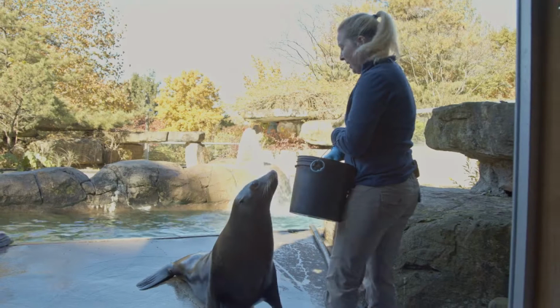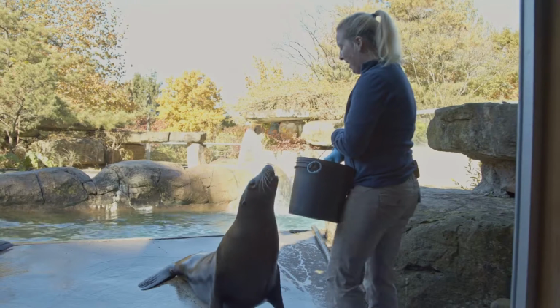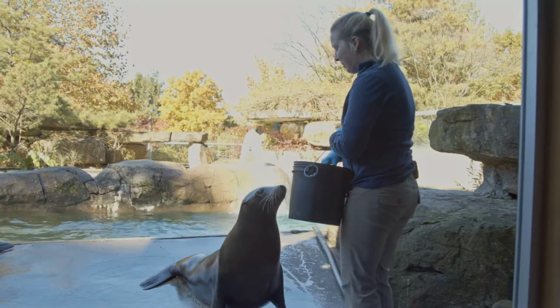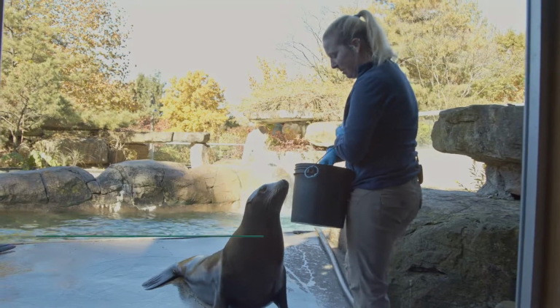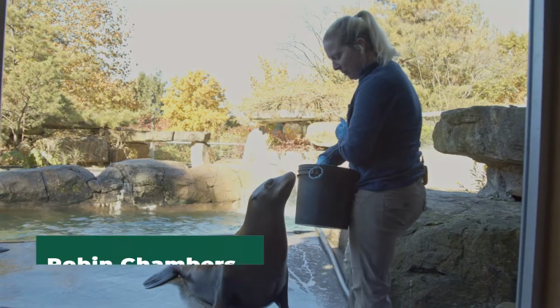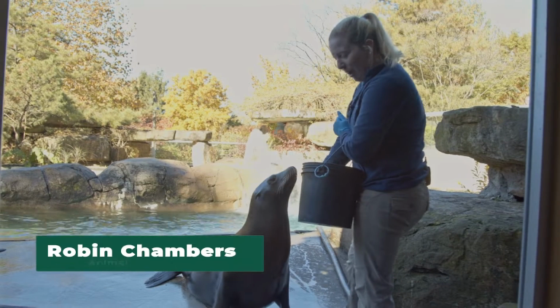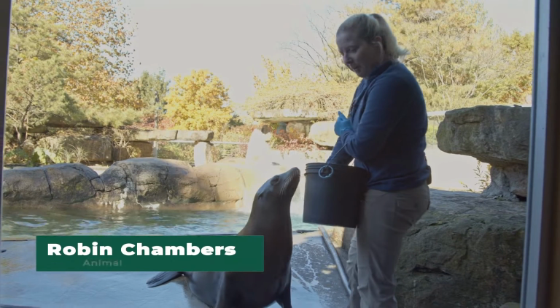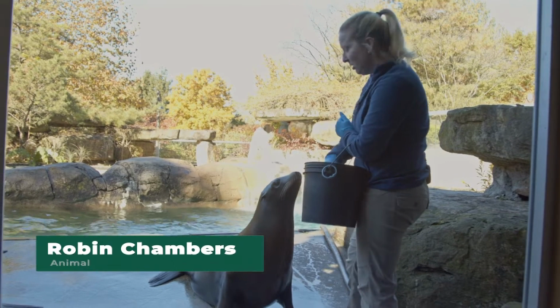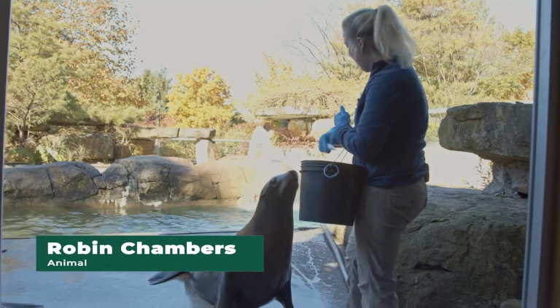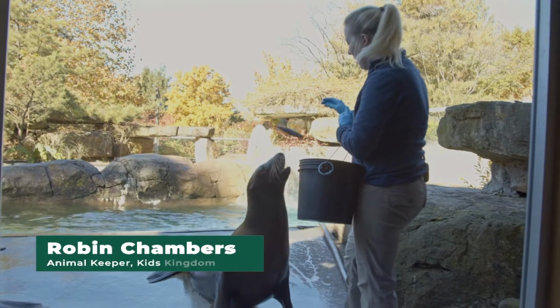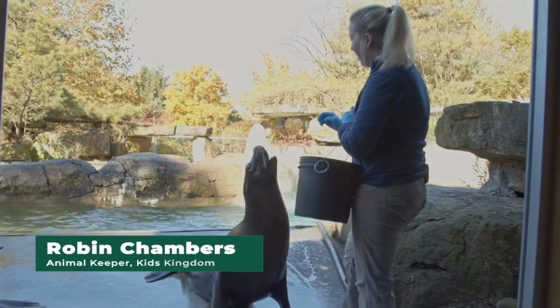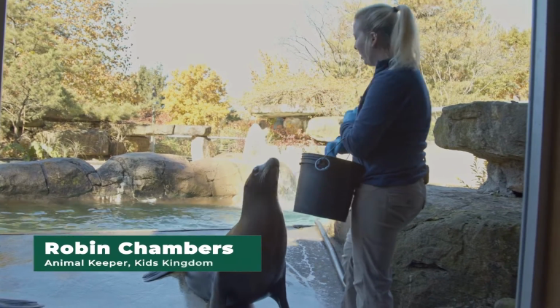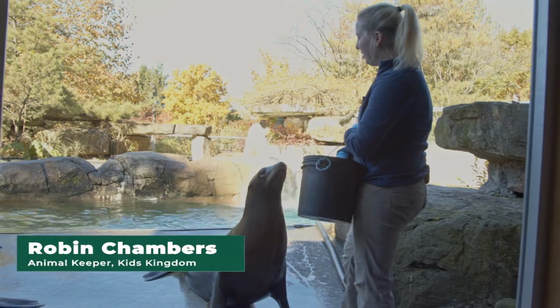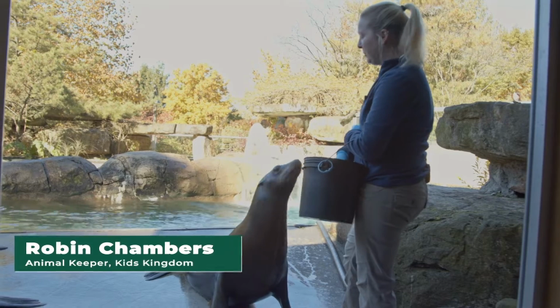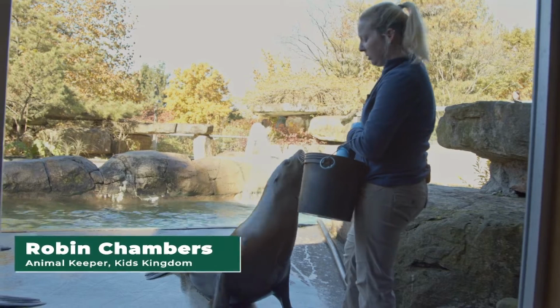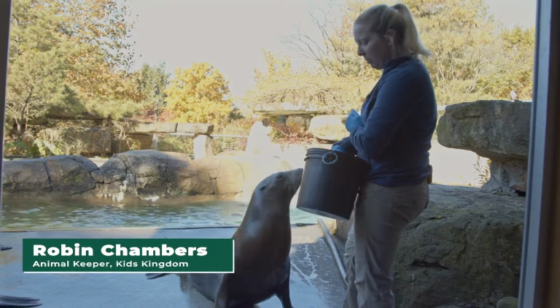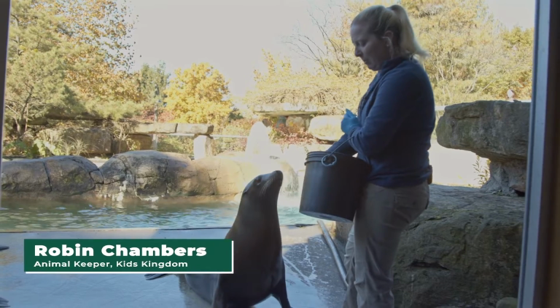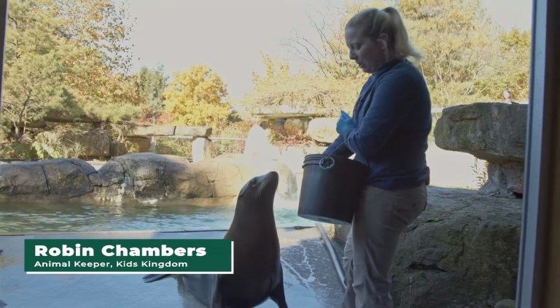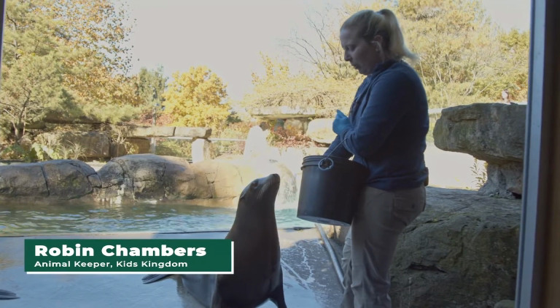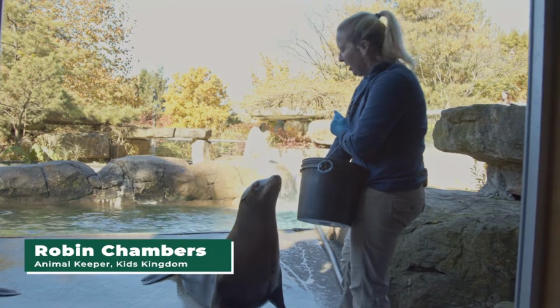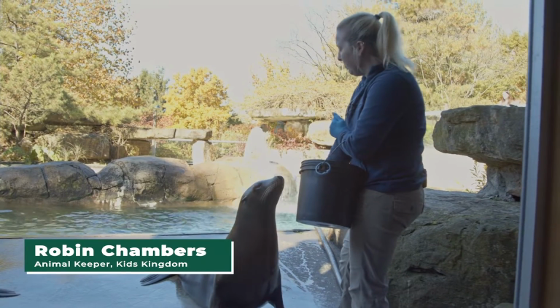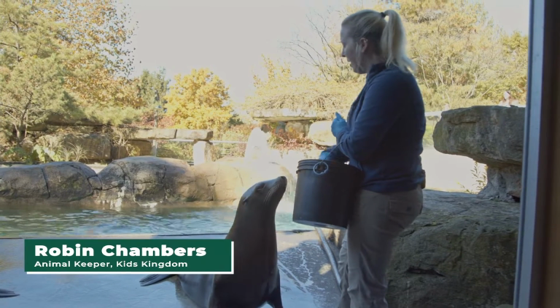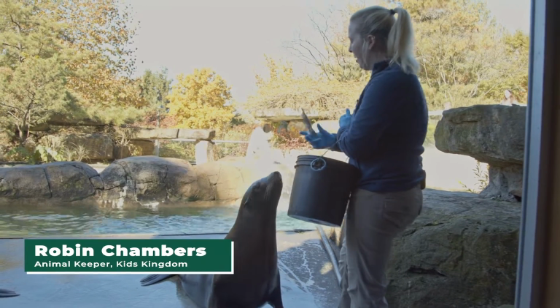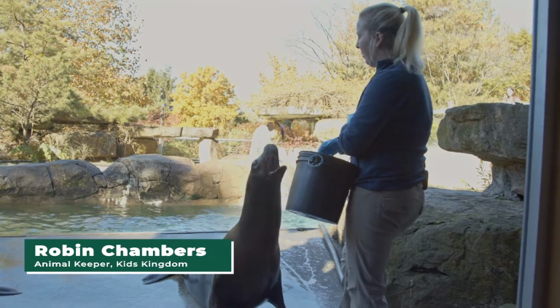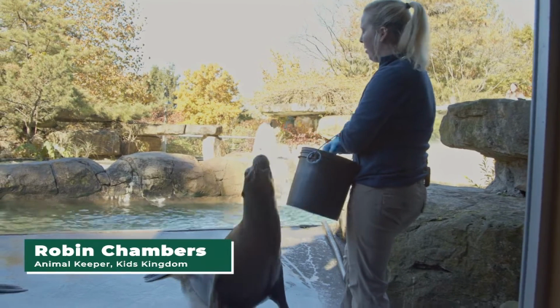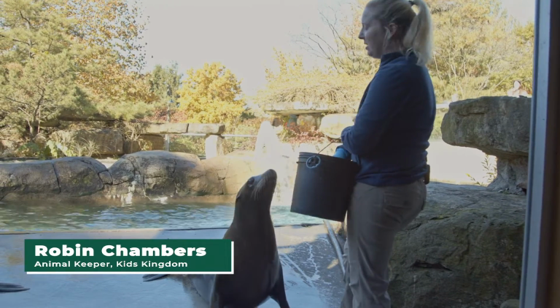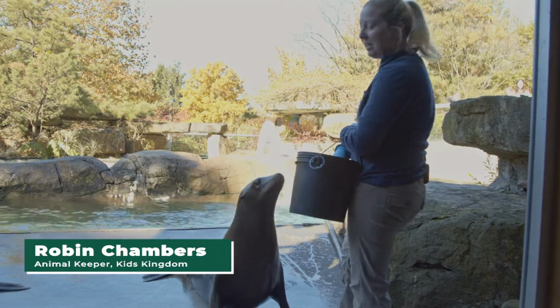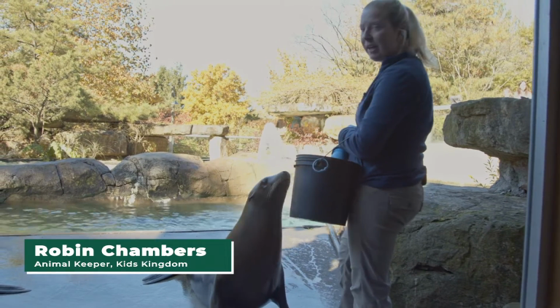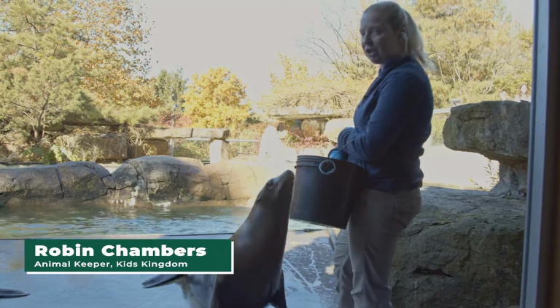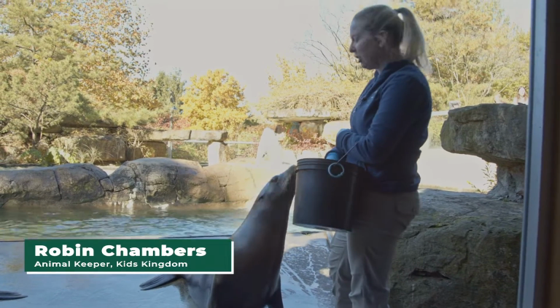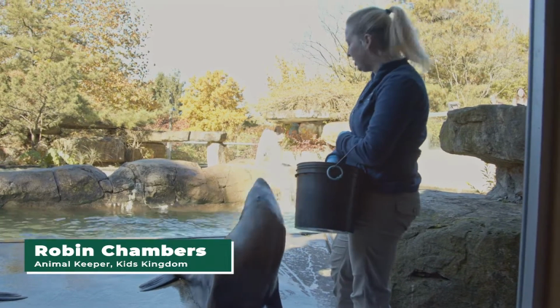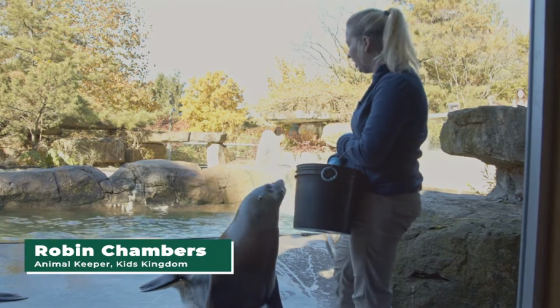Hi, my name is Robin. I work here at the Pittsburgh Zoo and PPG Aquarium. I'm one of the sea lion trainers here.